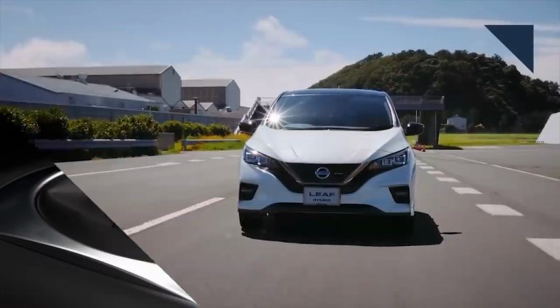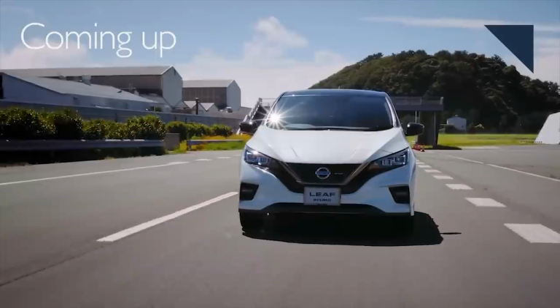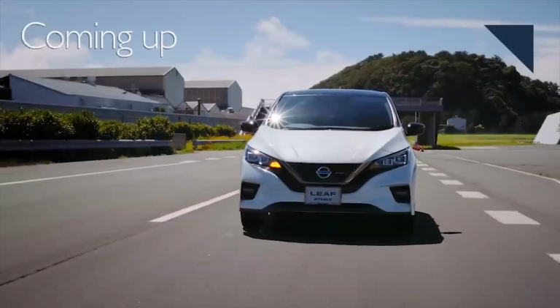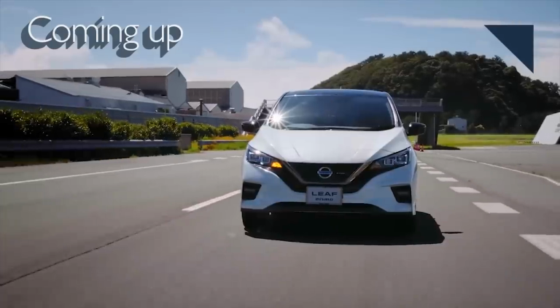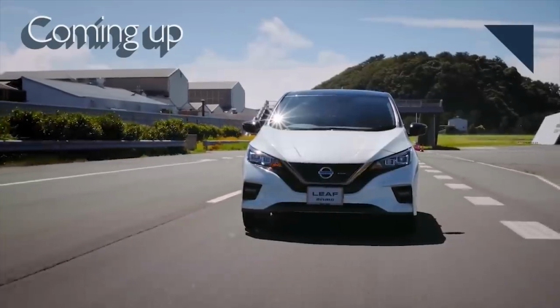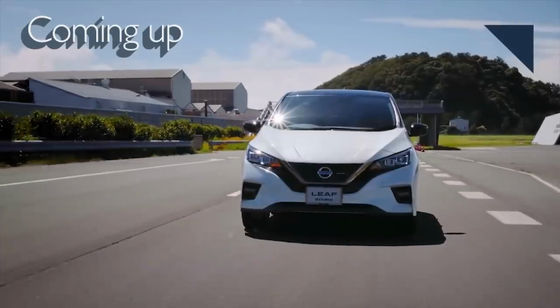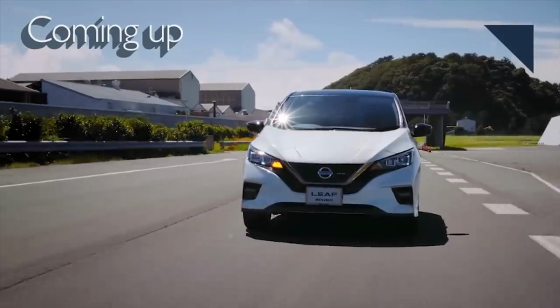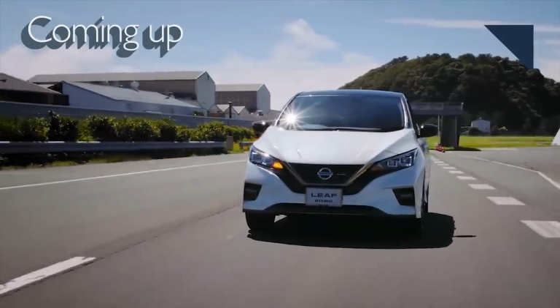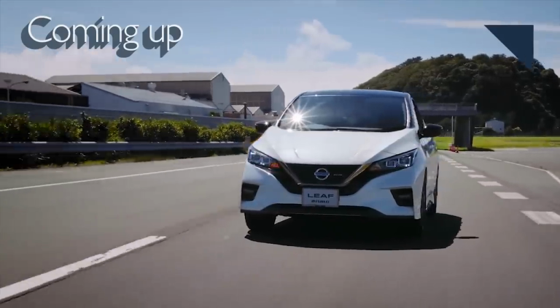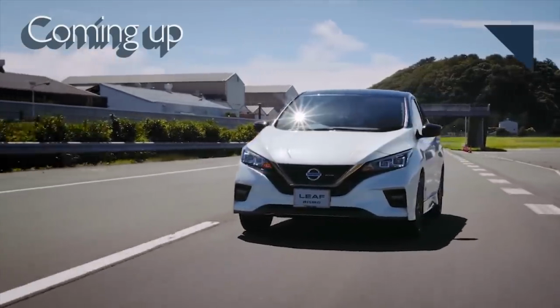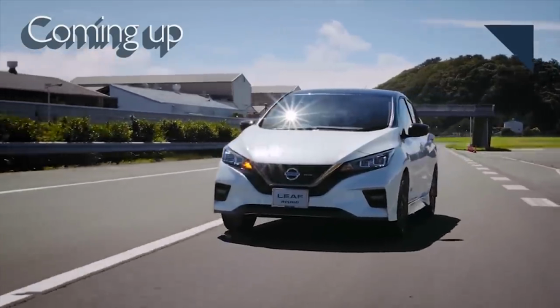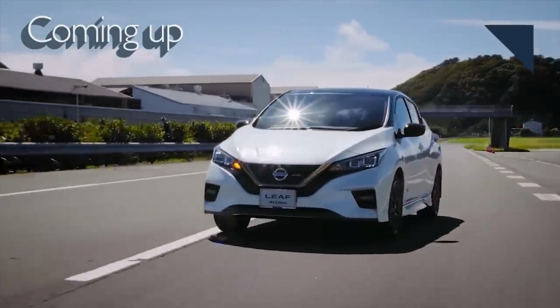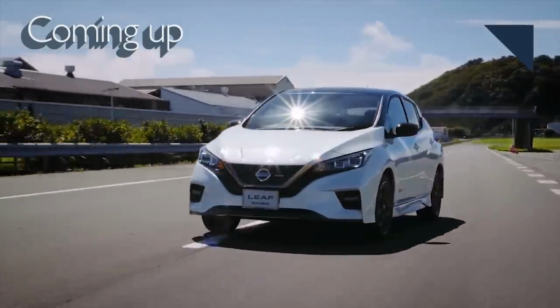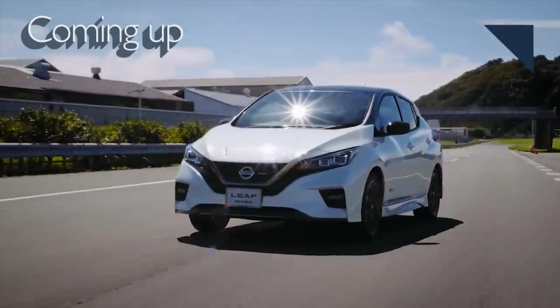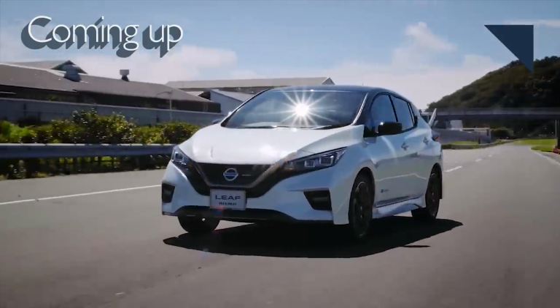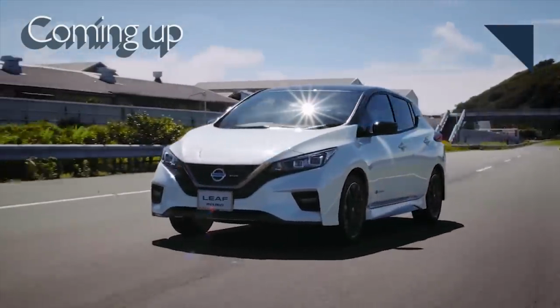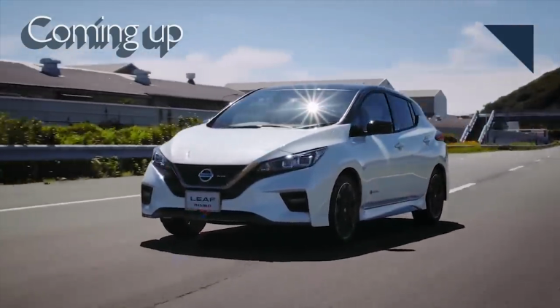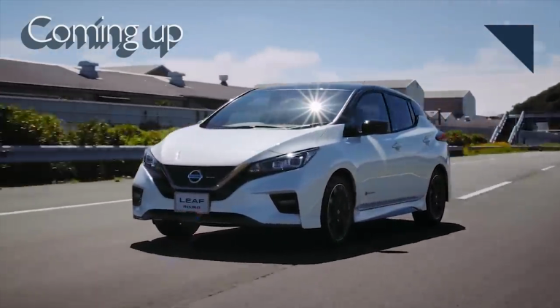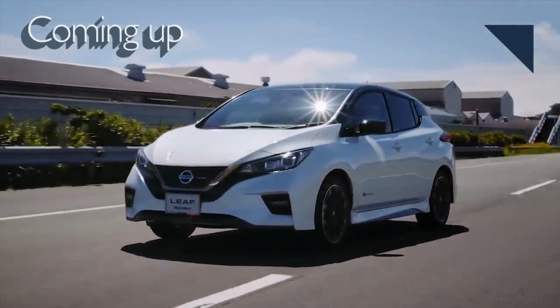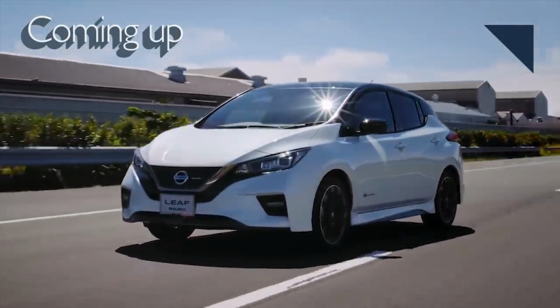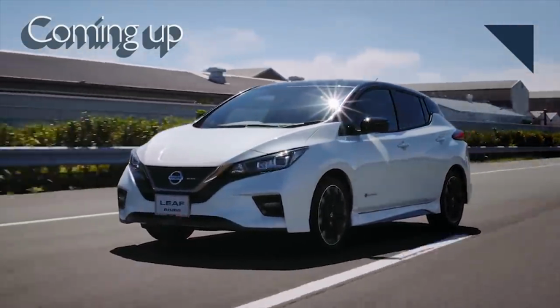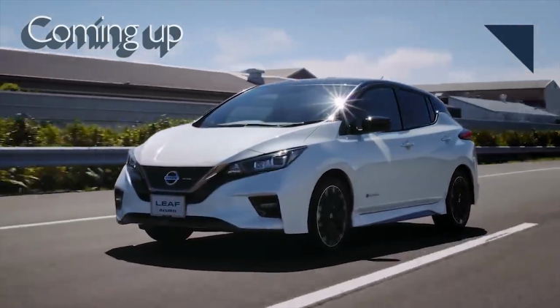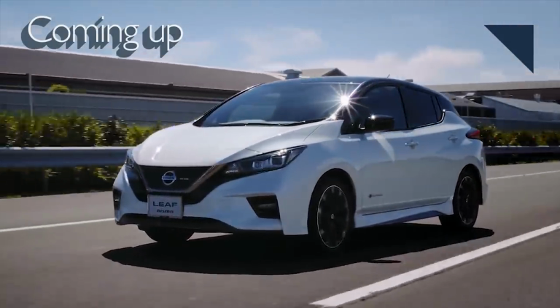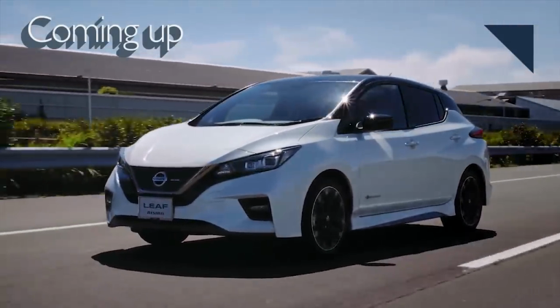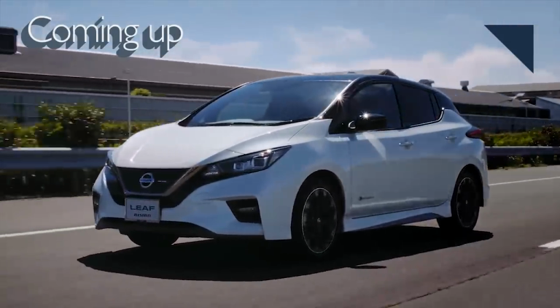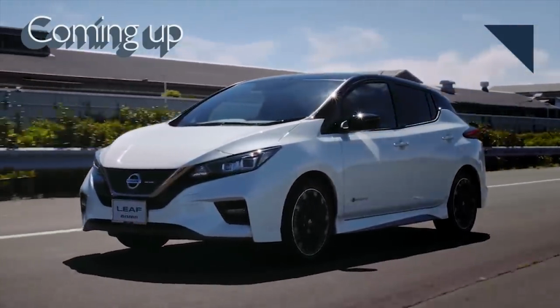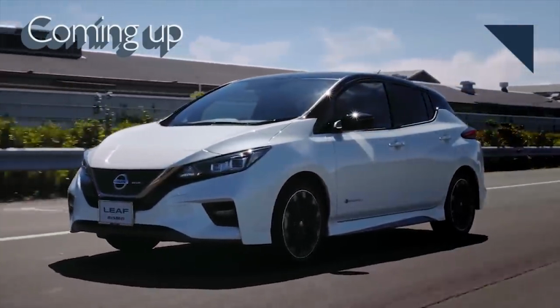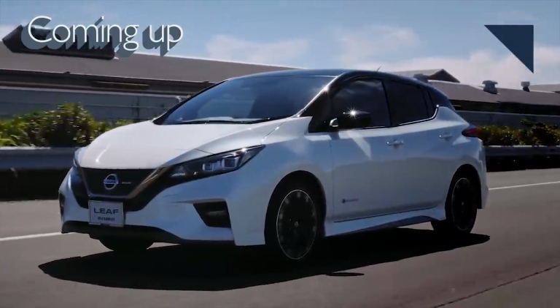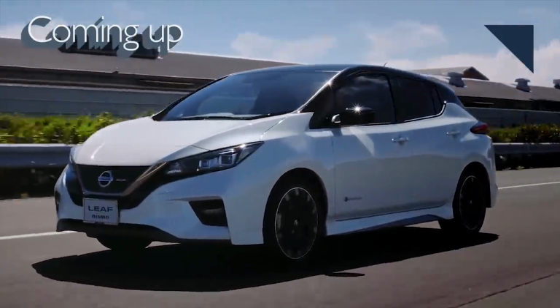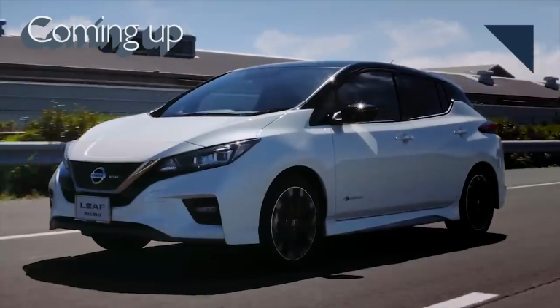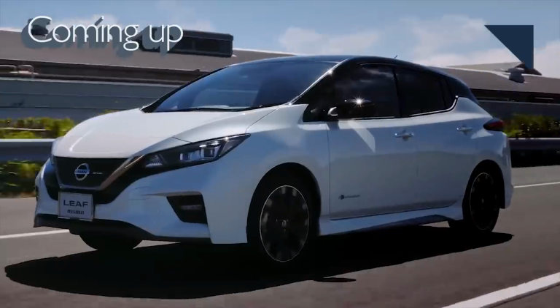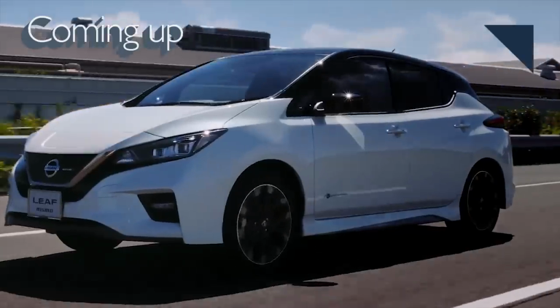Coming up next, Nissan is coming out with a Nismo version of the Leaf.